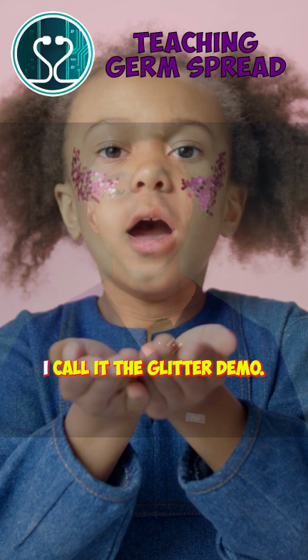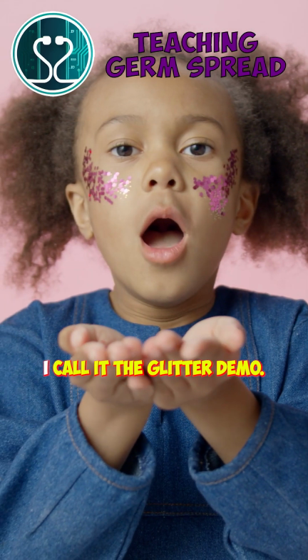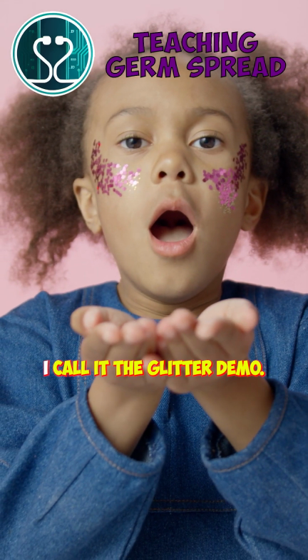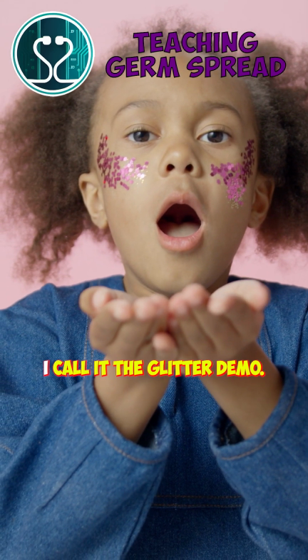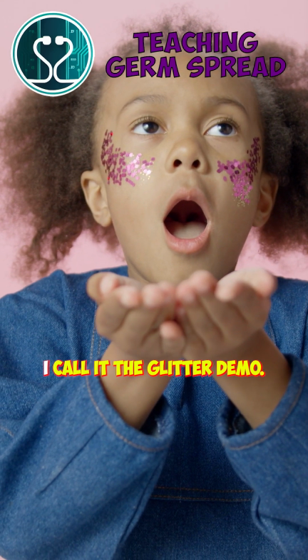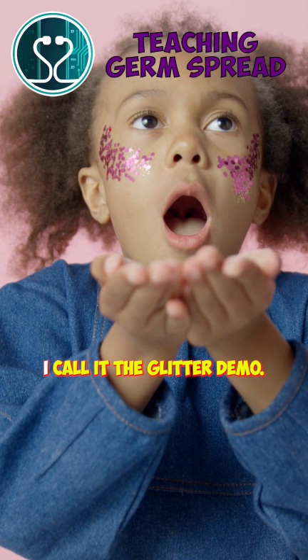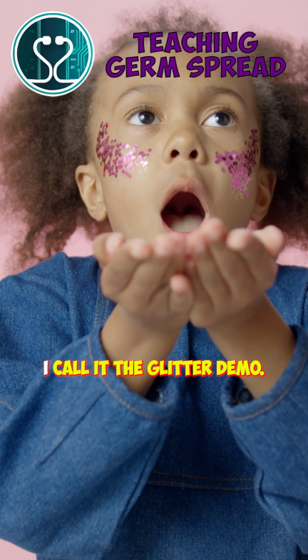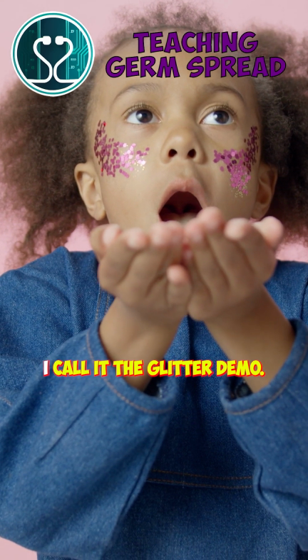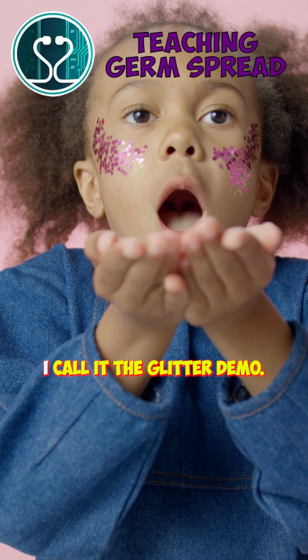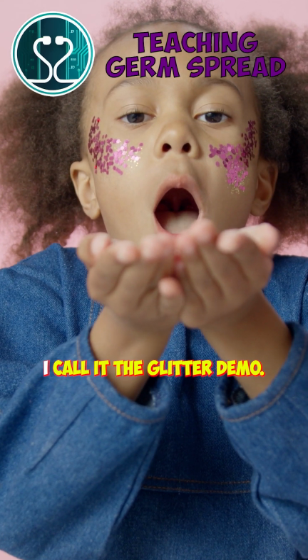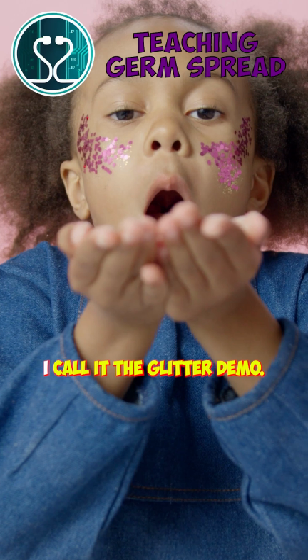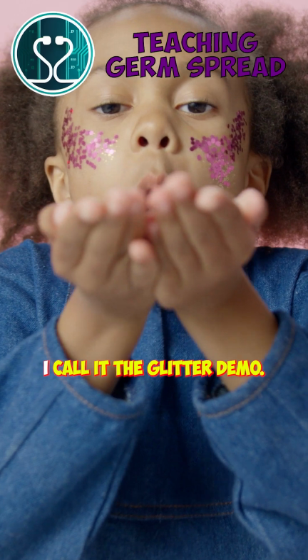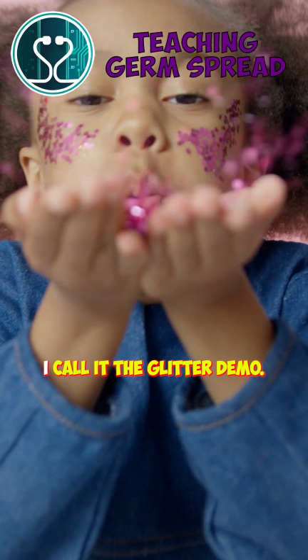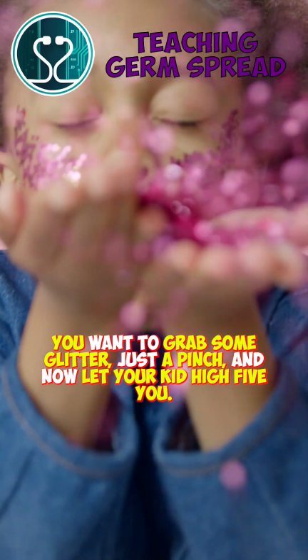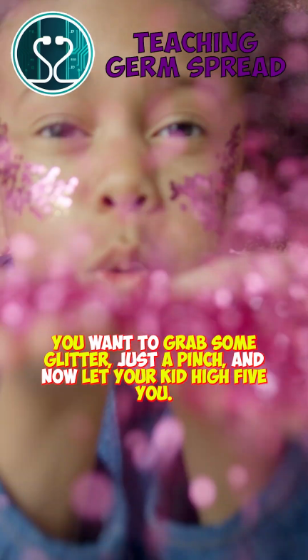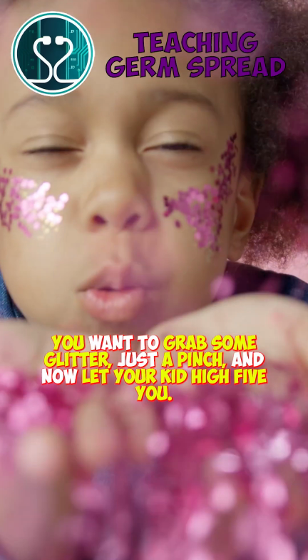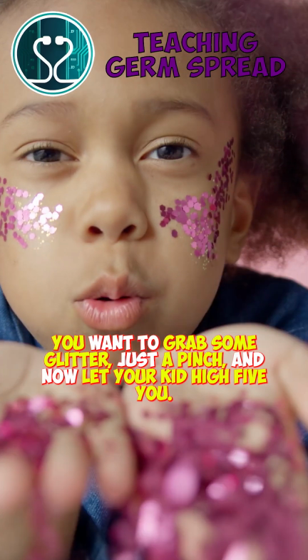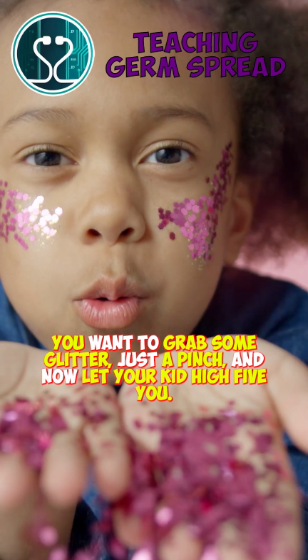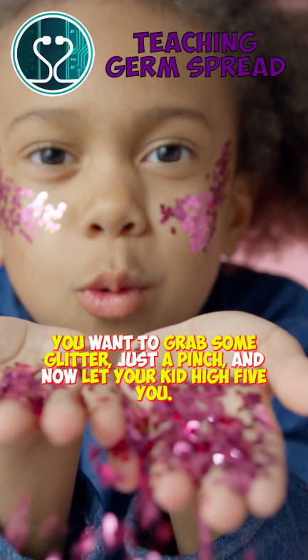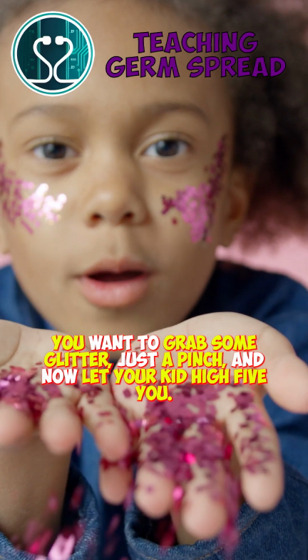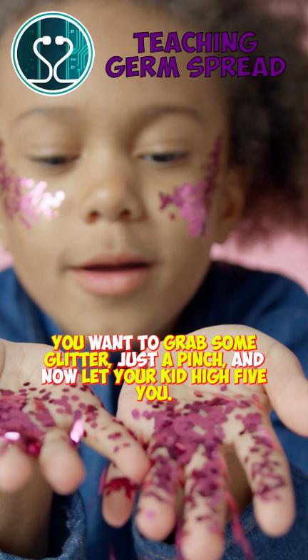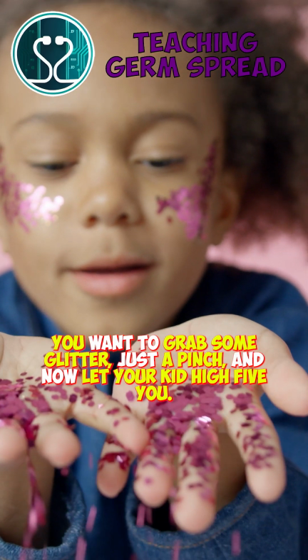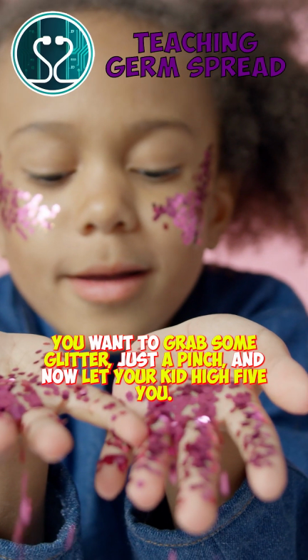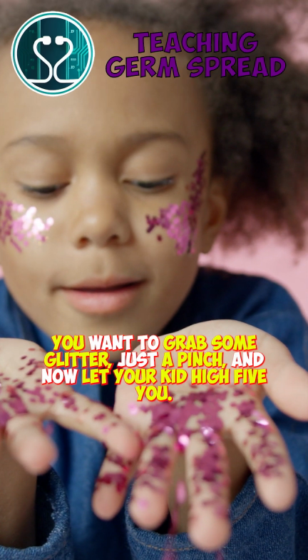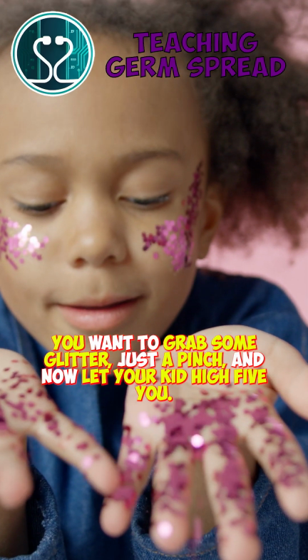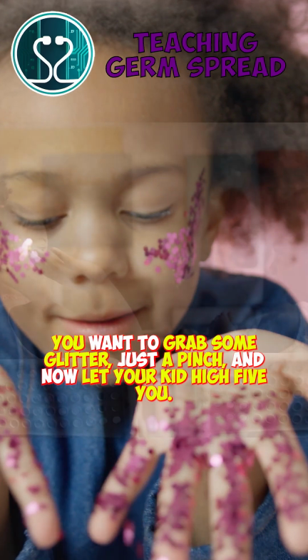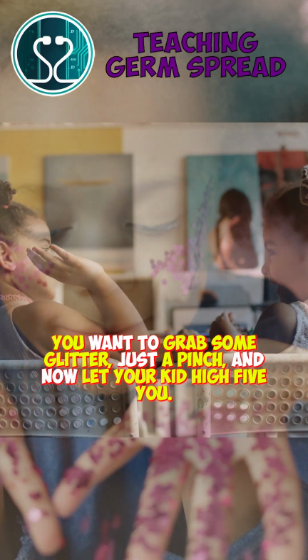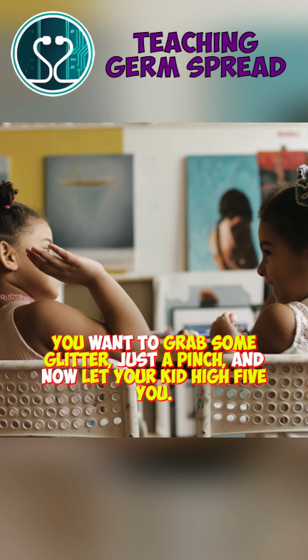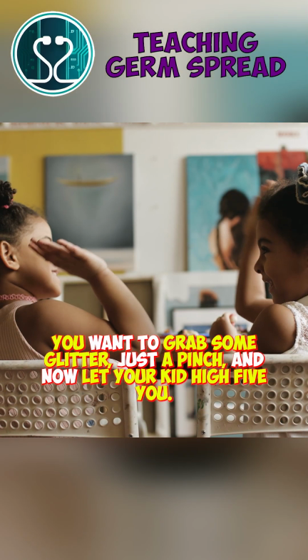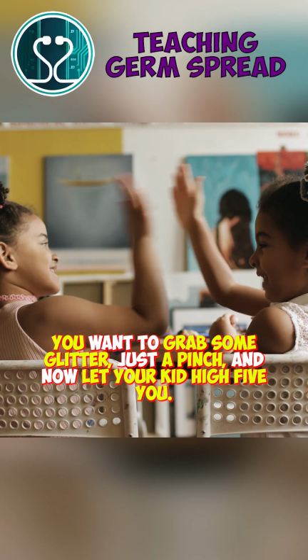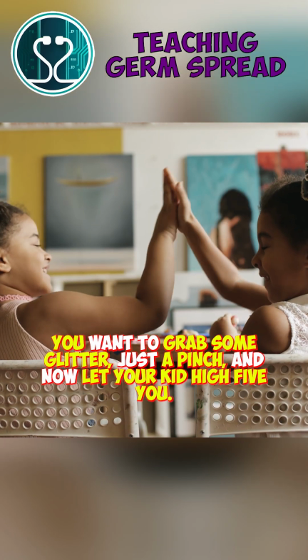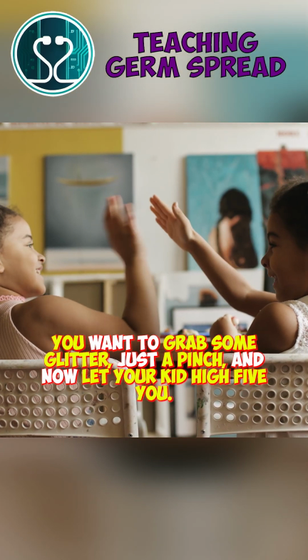I call it the glitter demo. You want to grab some glitter, just a pinch, and now let your kid high-five you.